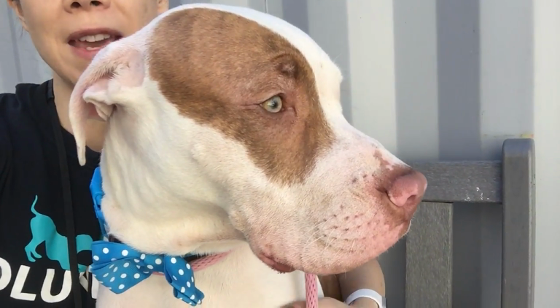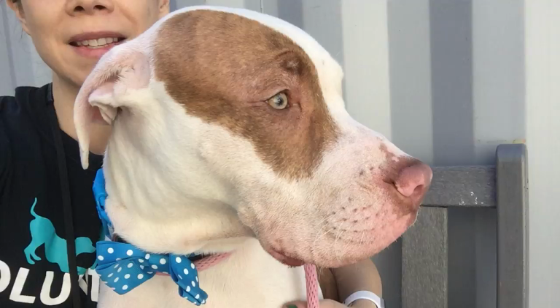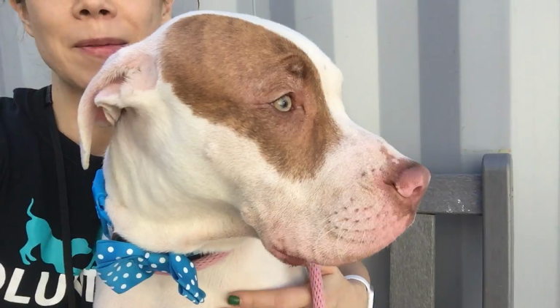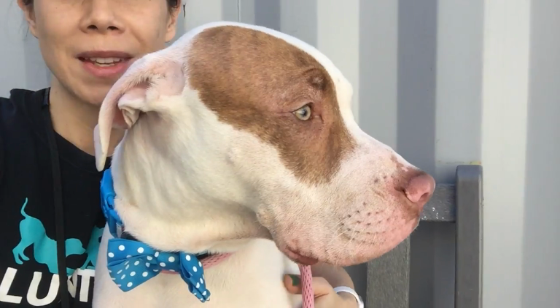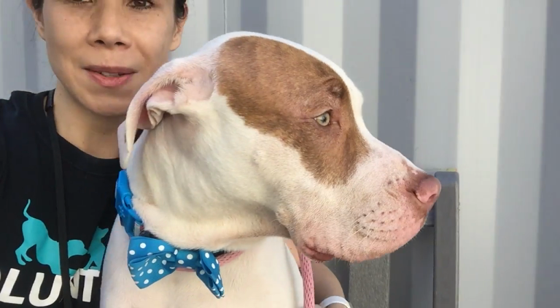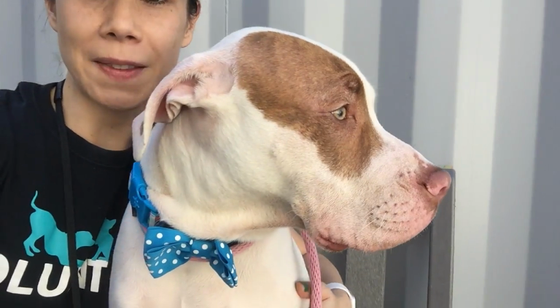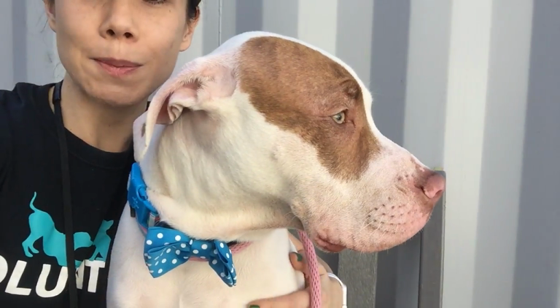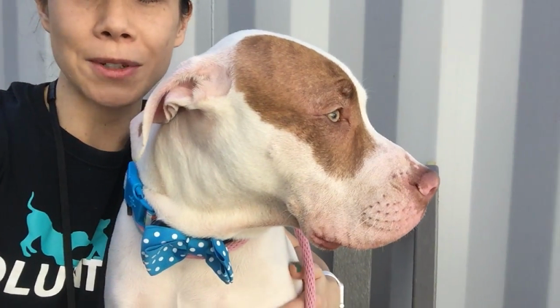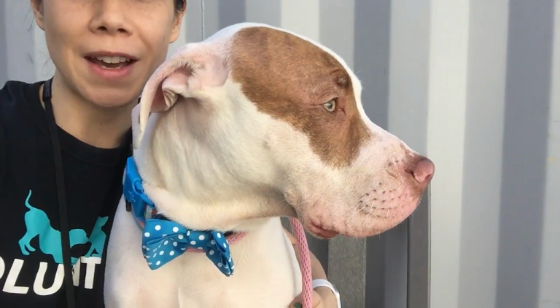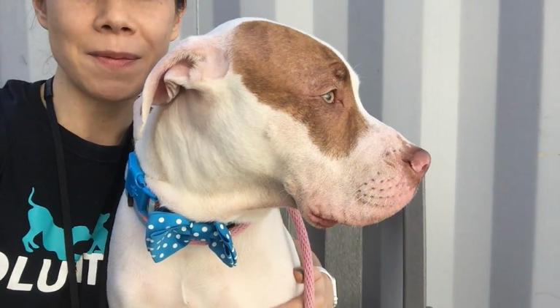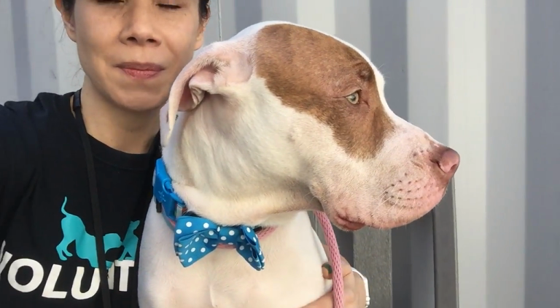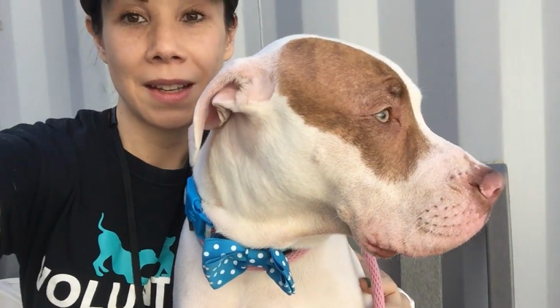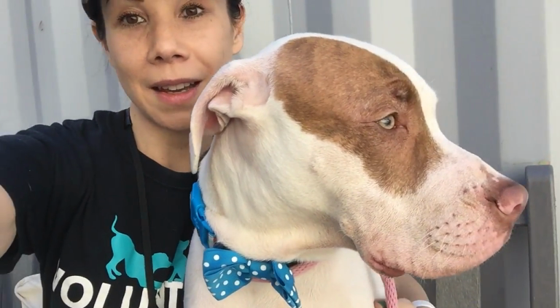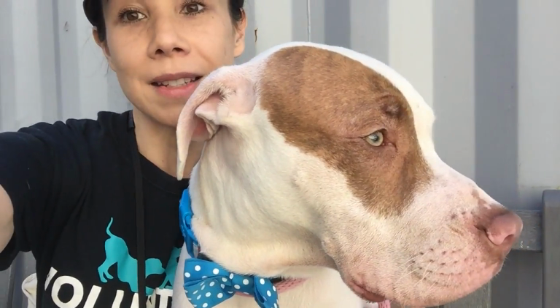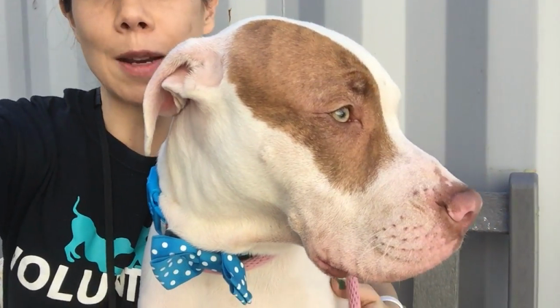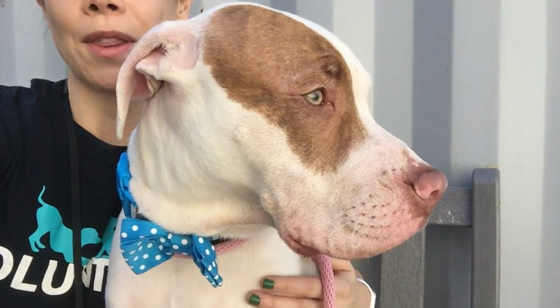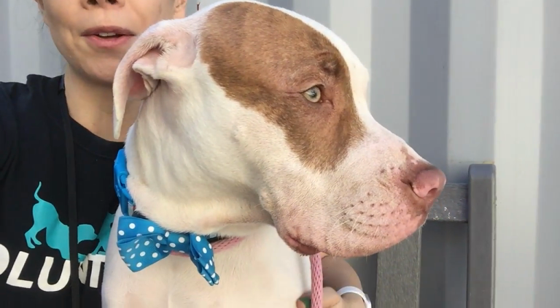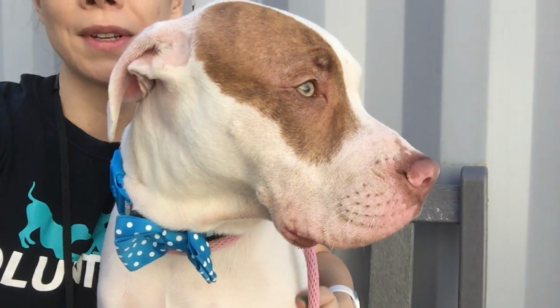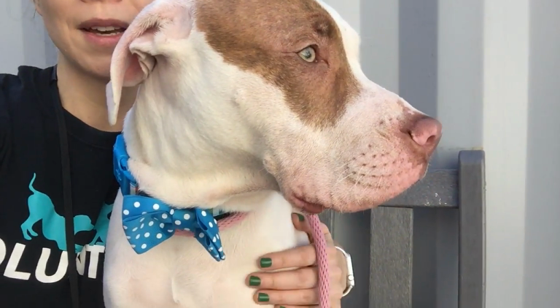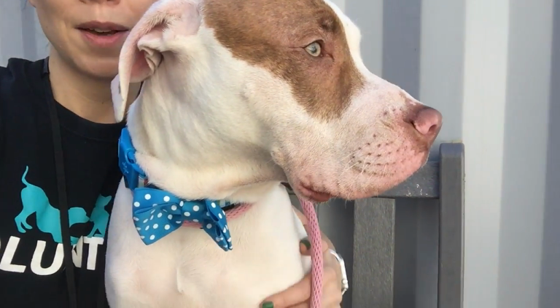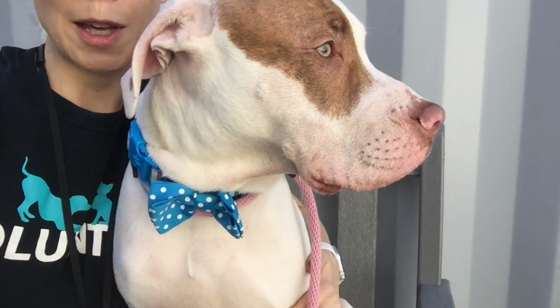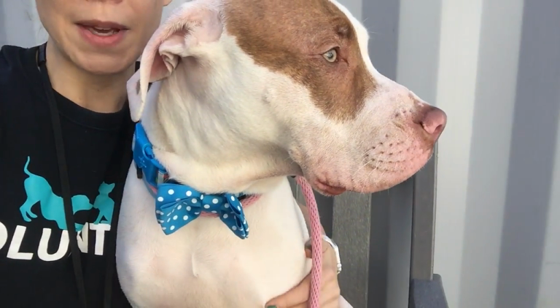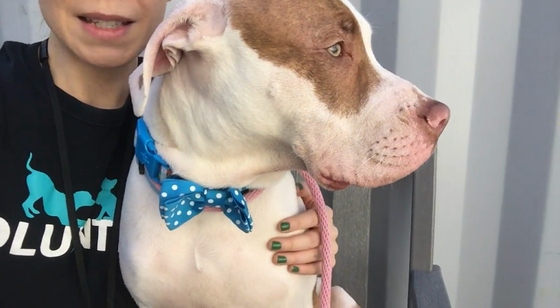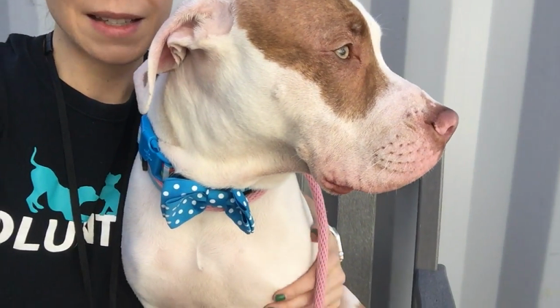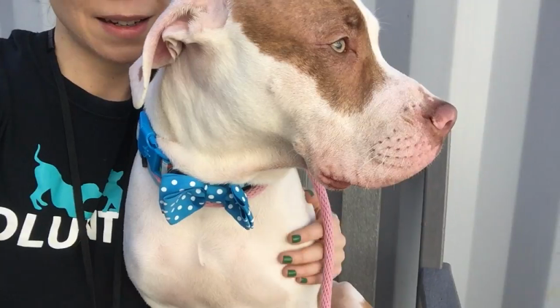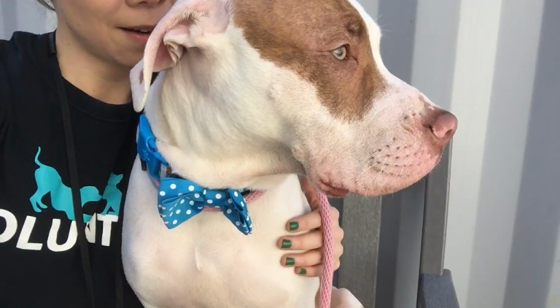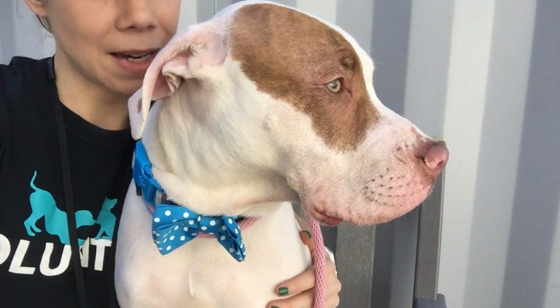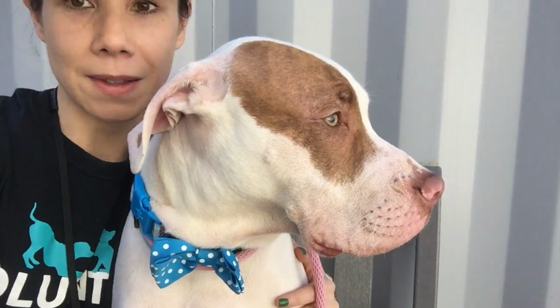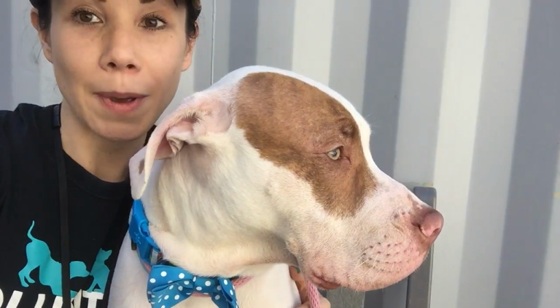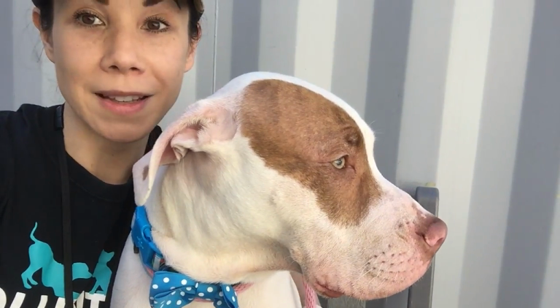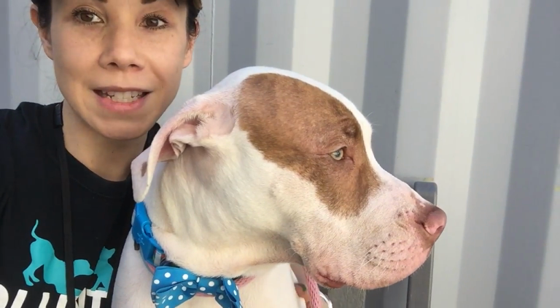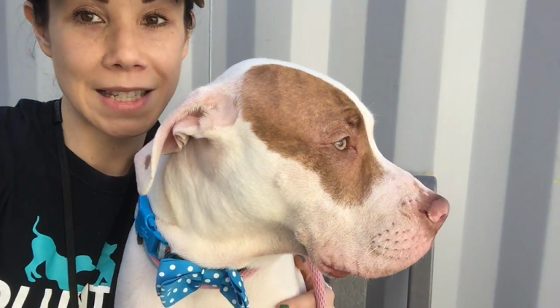Look at that face. So again, this is Mr. Leon. Leon is an eight-month-old male pit mix. He's here at Manhattan's ACC.